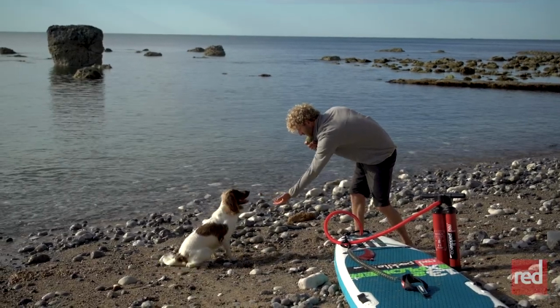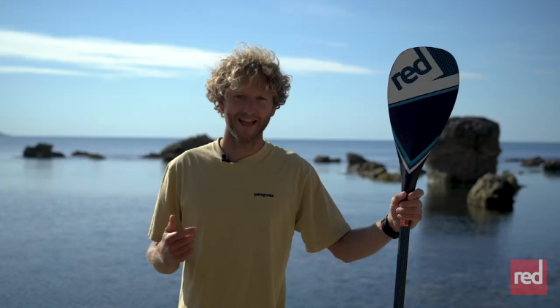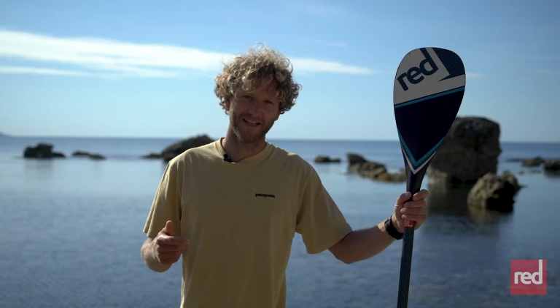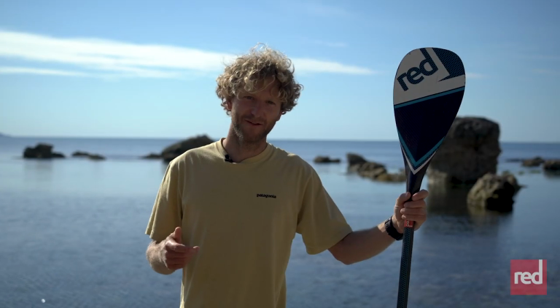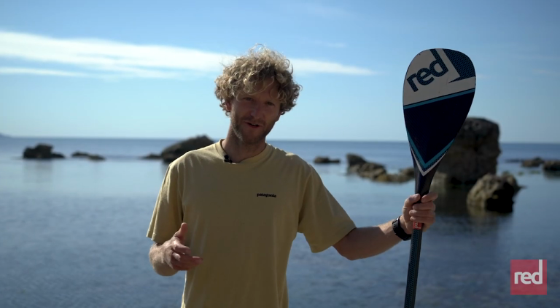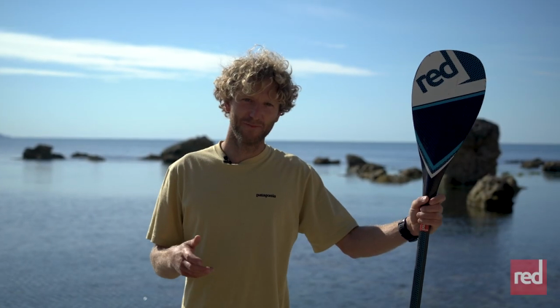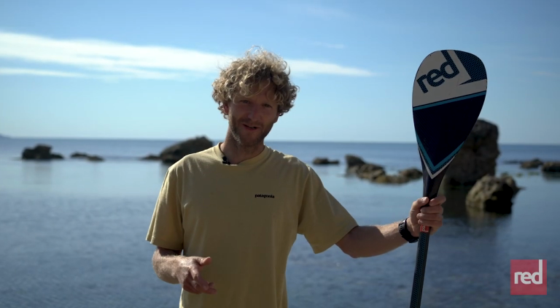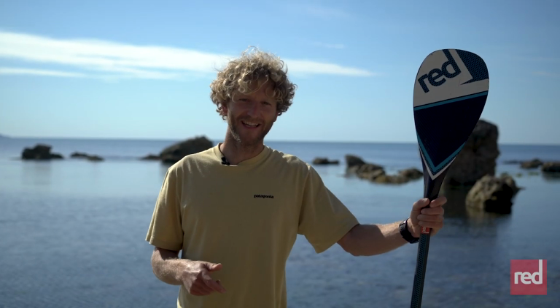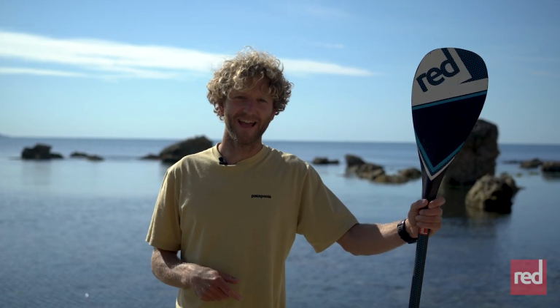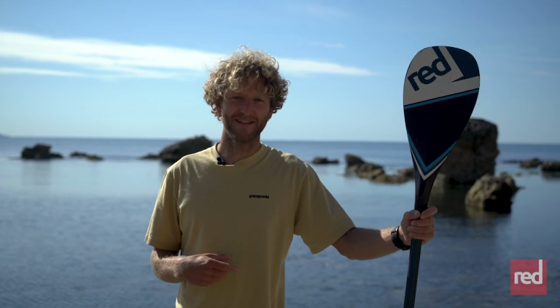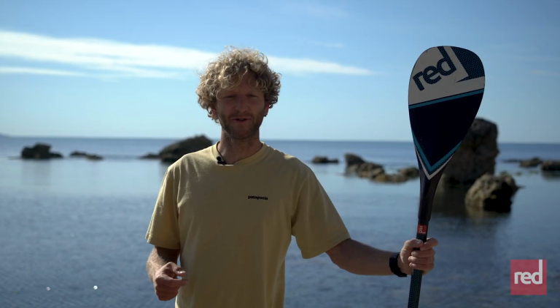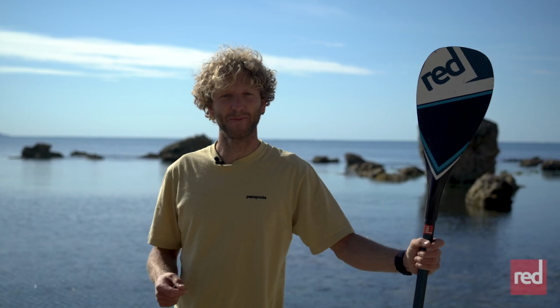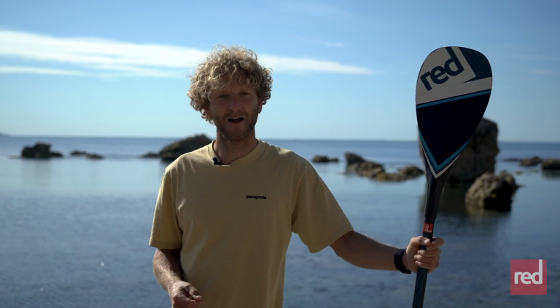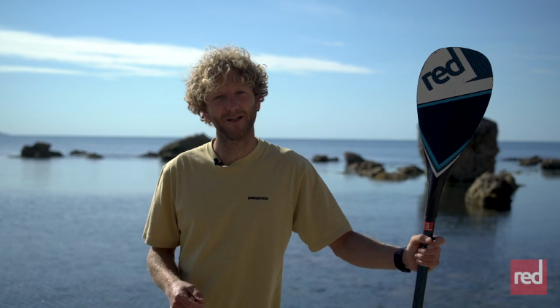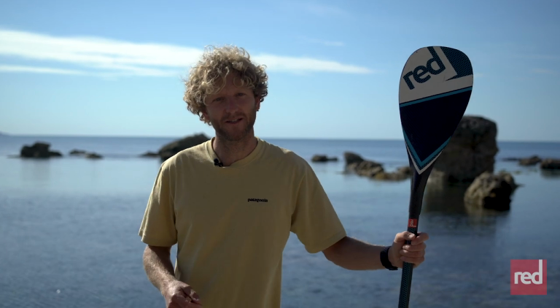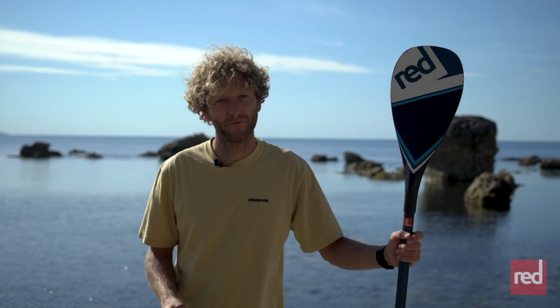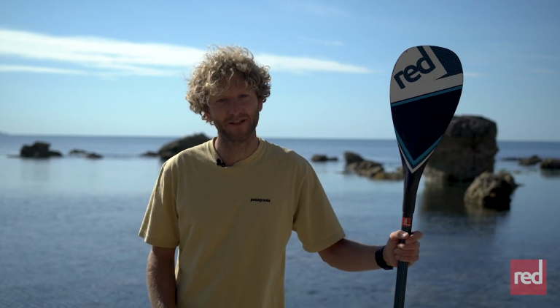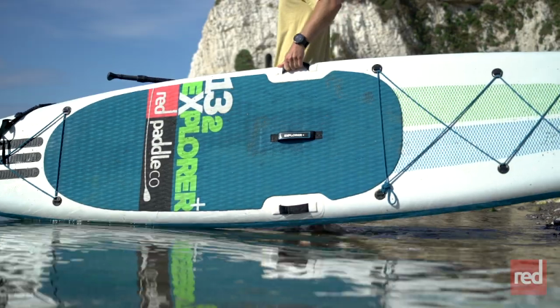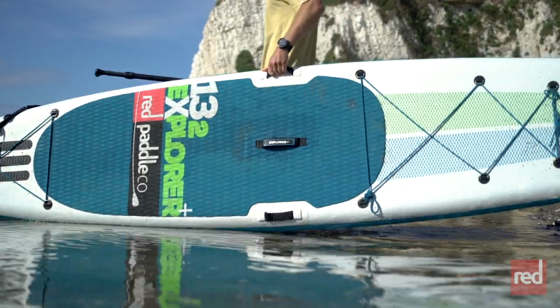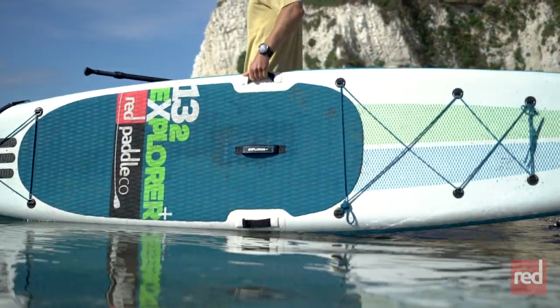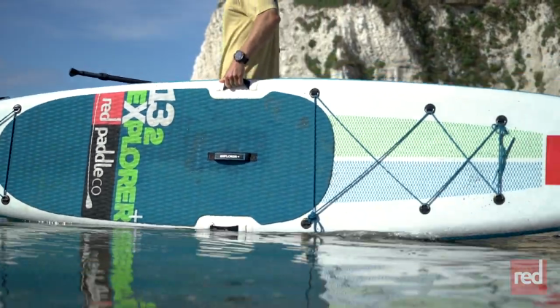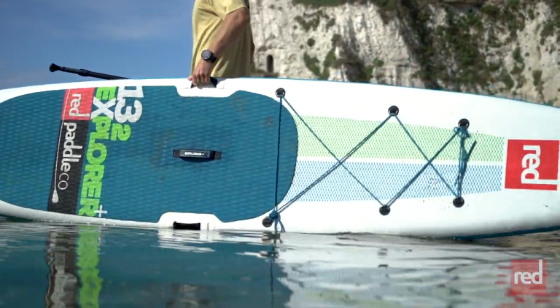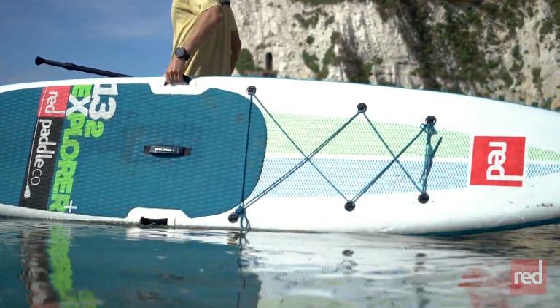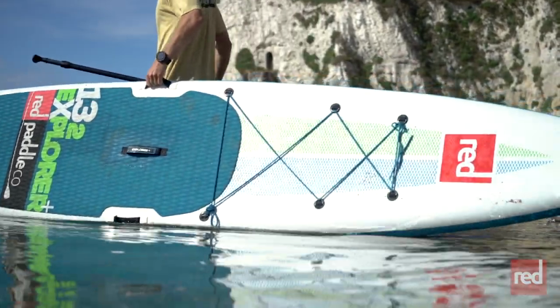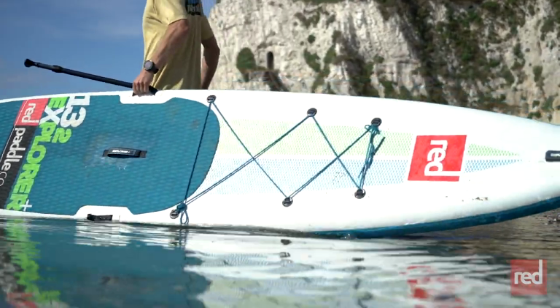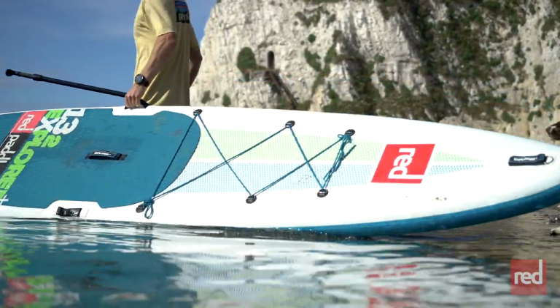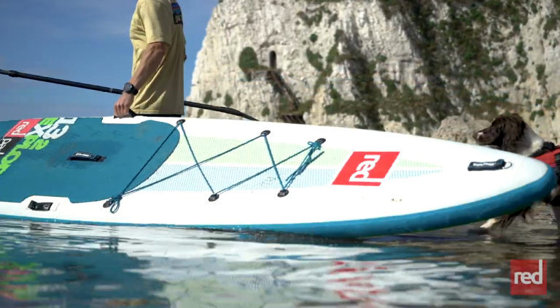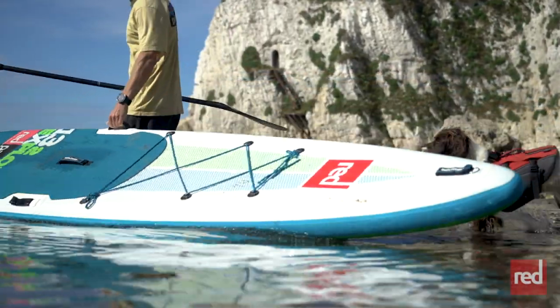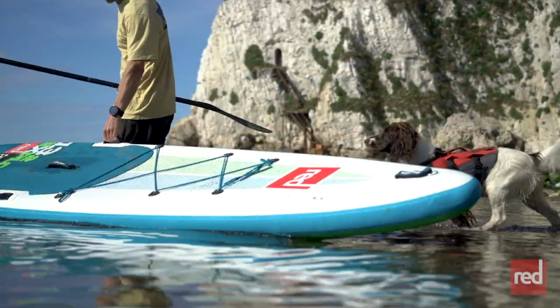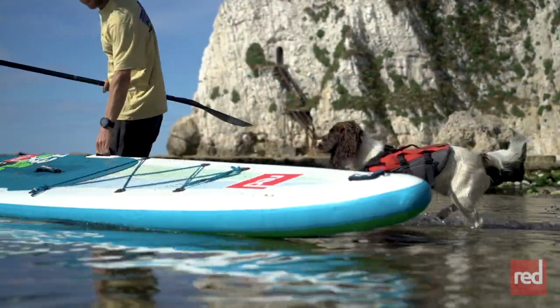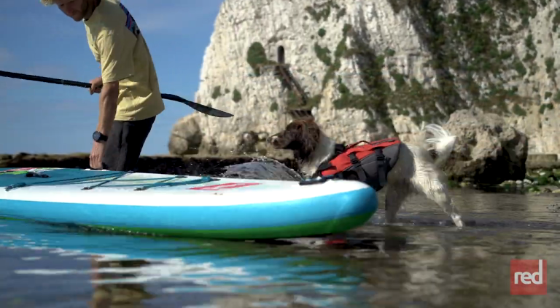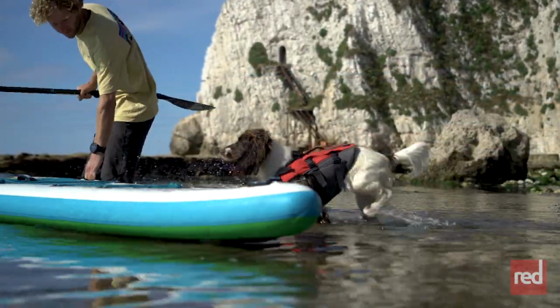Okay, so you've got a new buoyancy aid, your dog's built up loads of confidence on the beach, and it's now time to take them on the water.